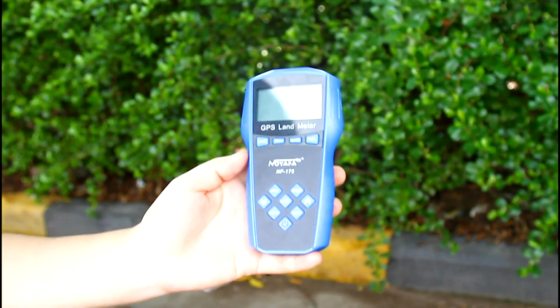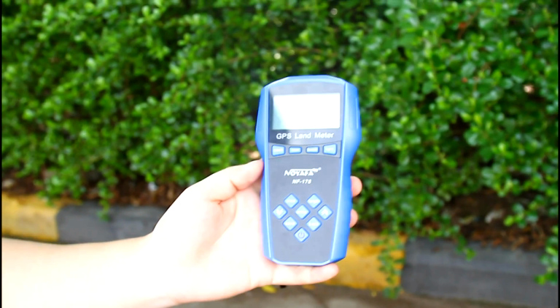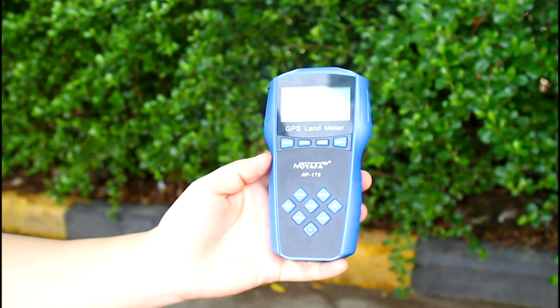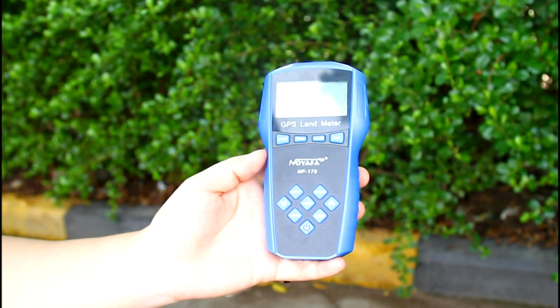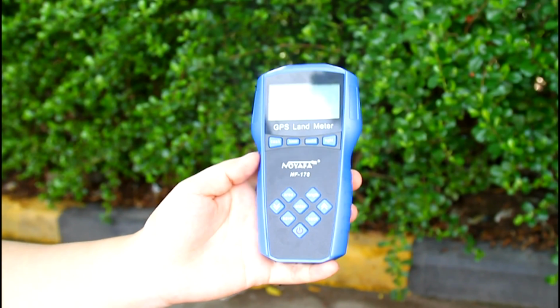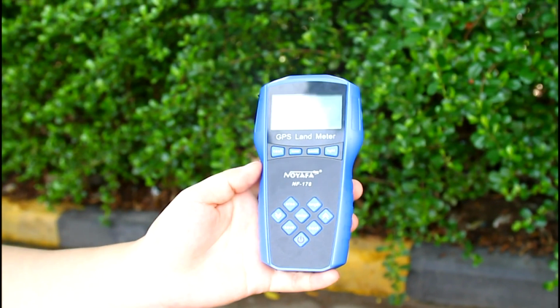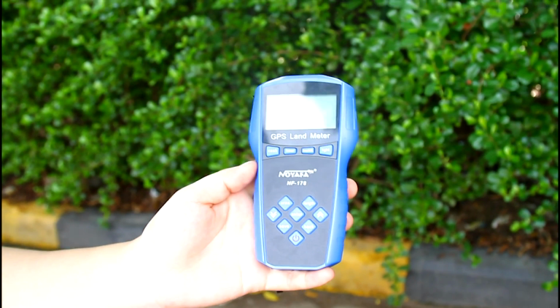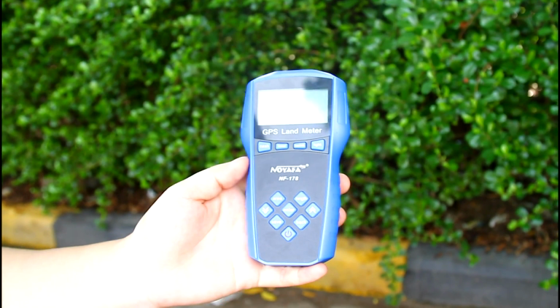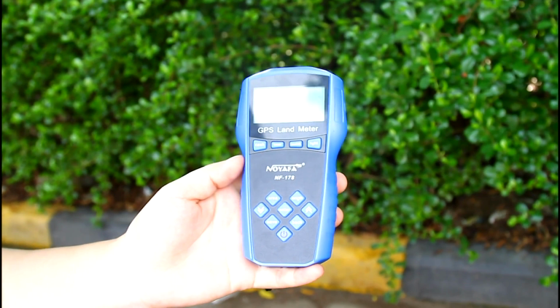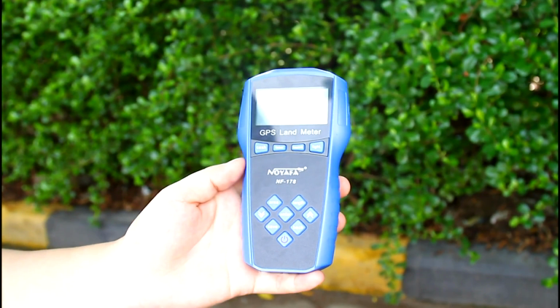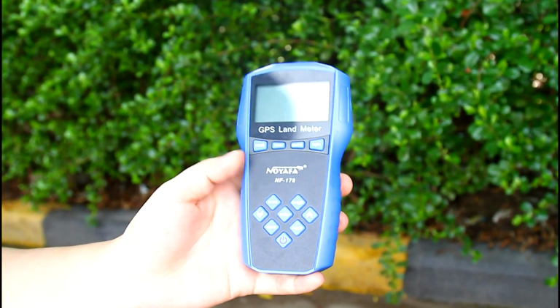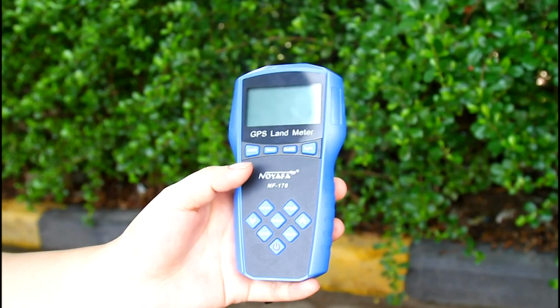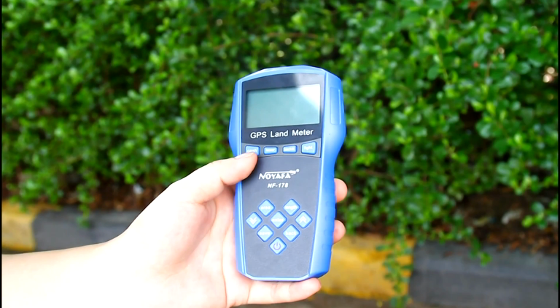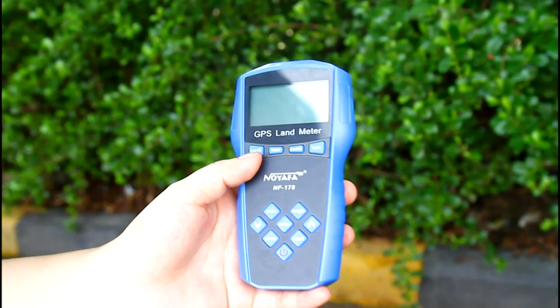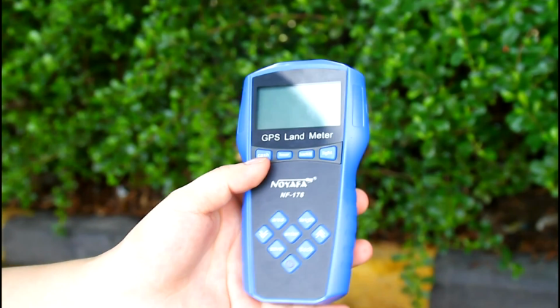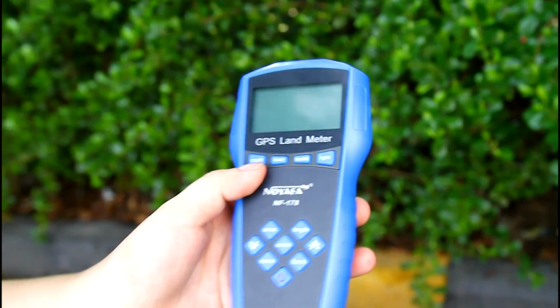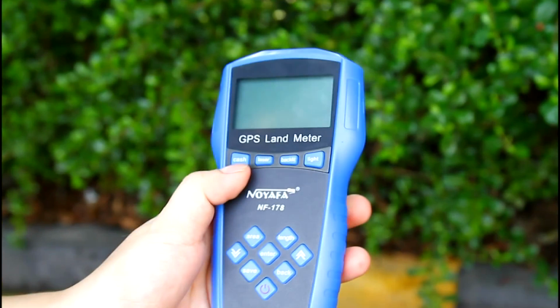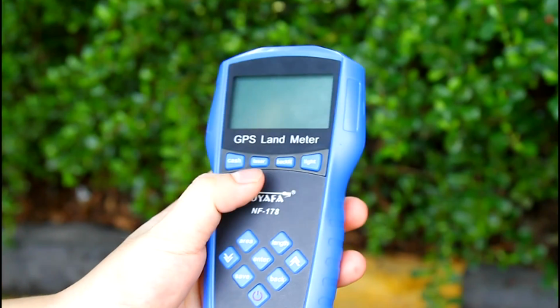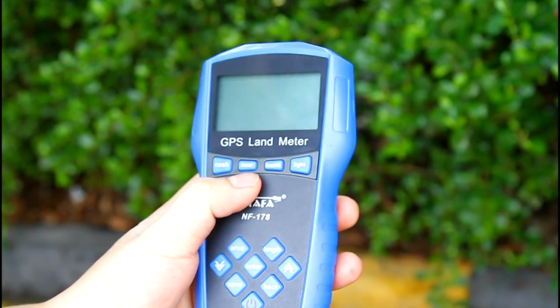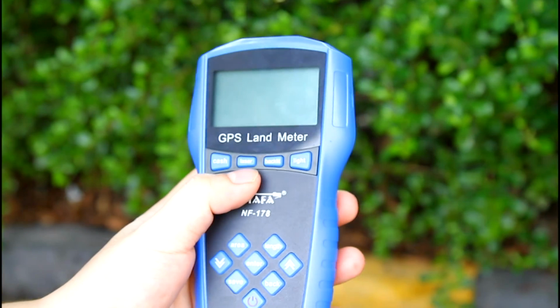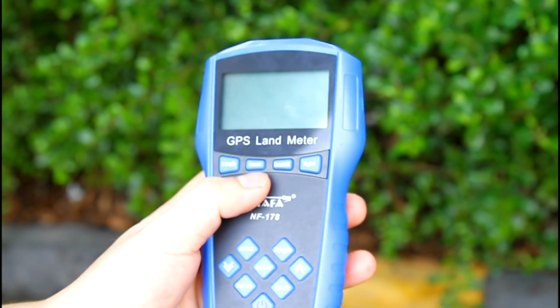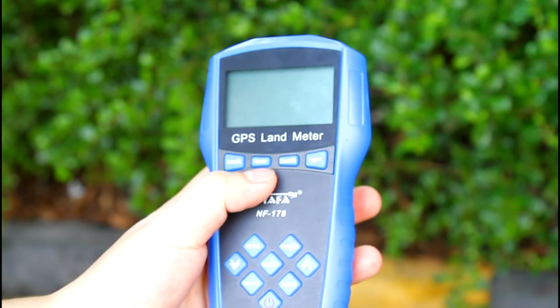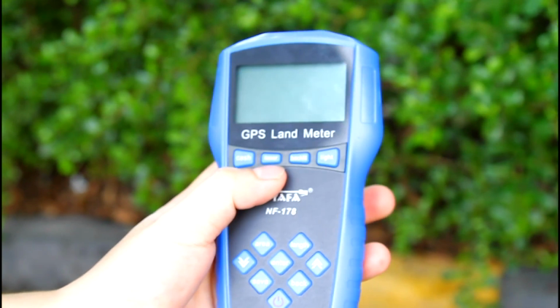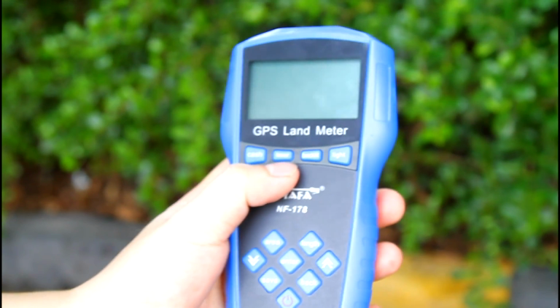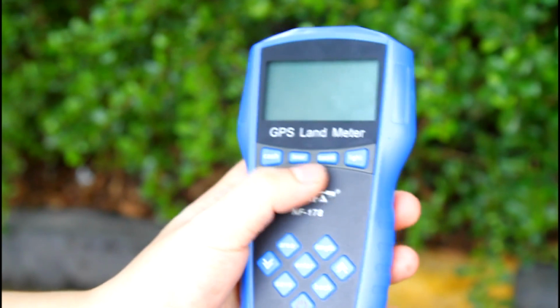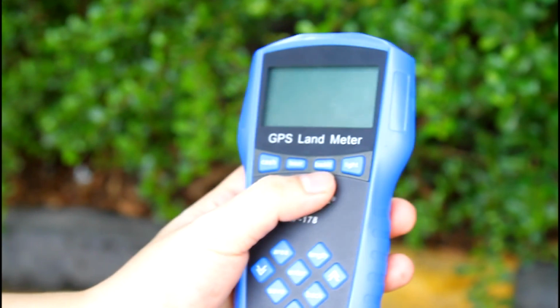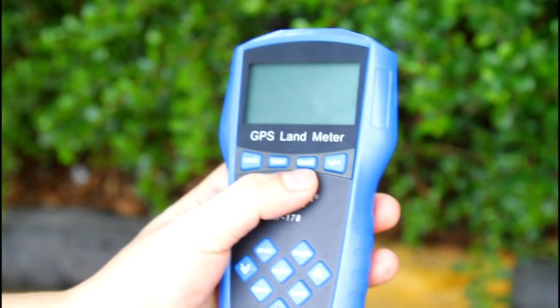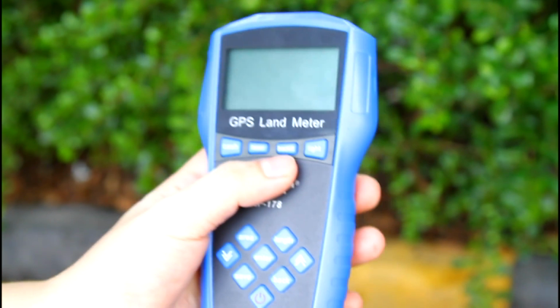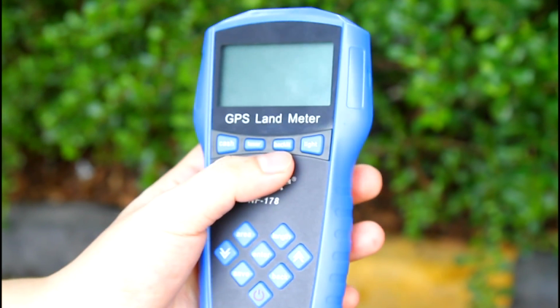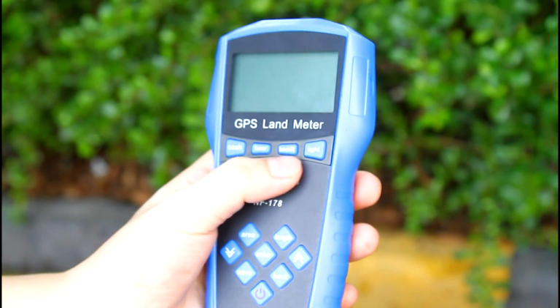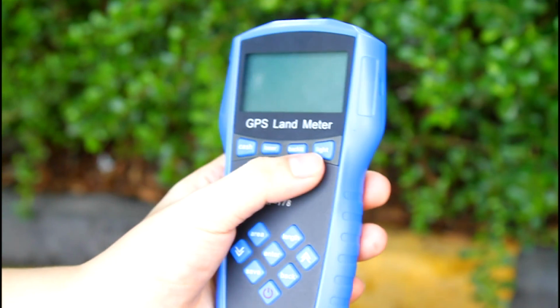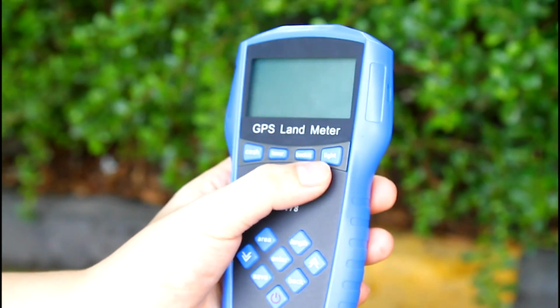What's more, it has four additional functions: mining detector, laser detect, backlight, and lighting.